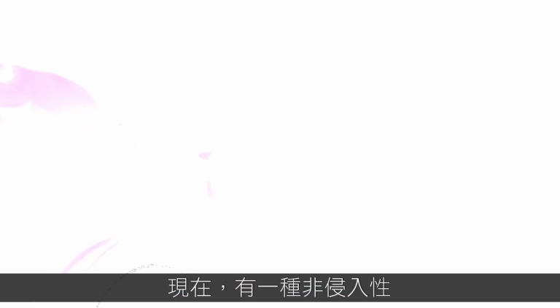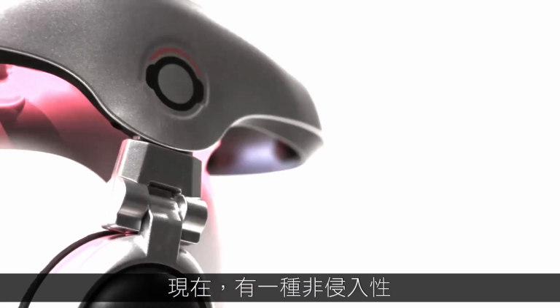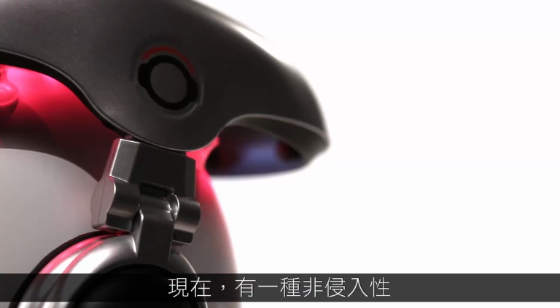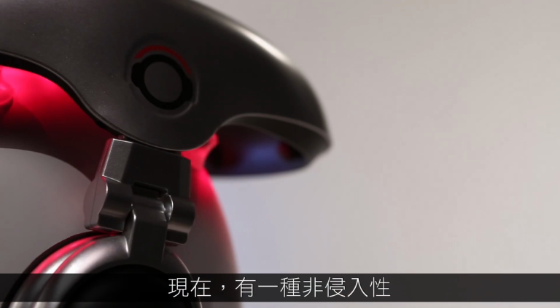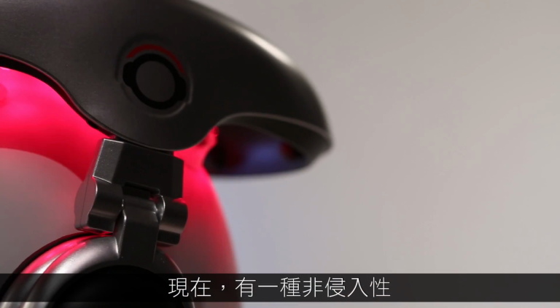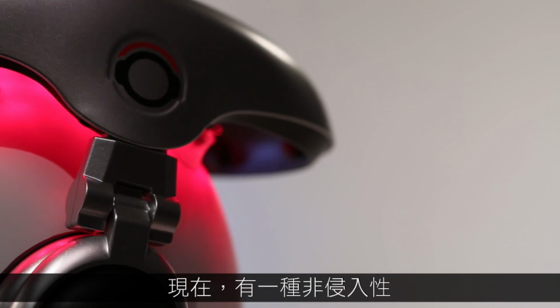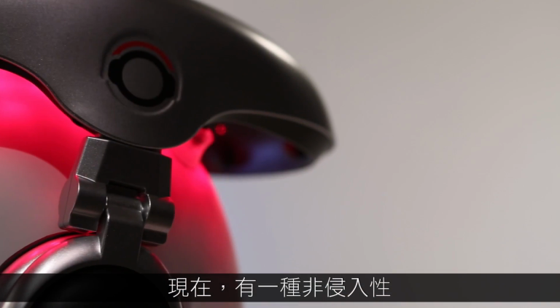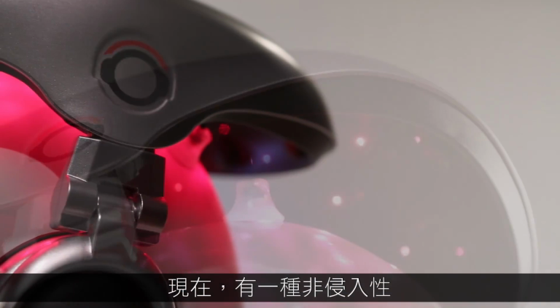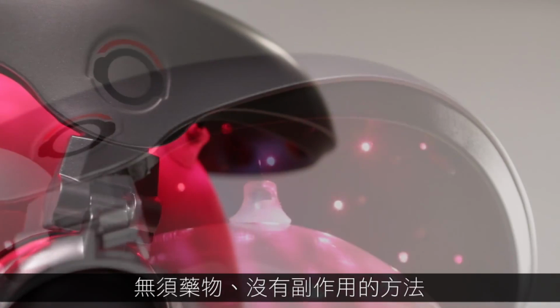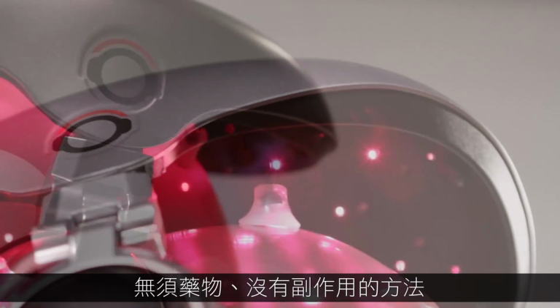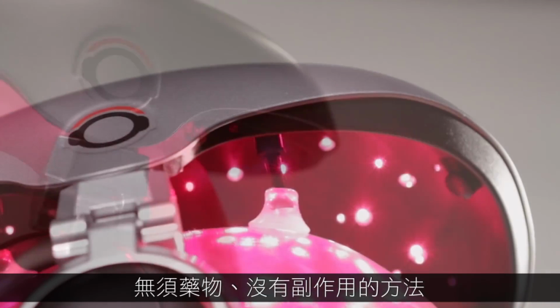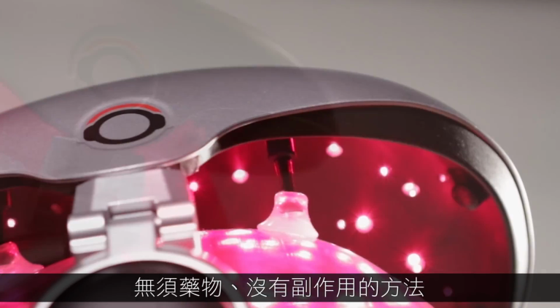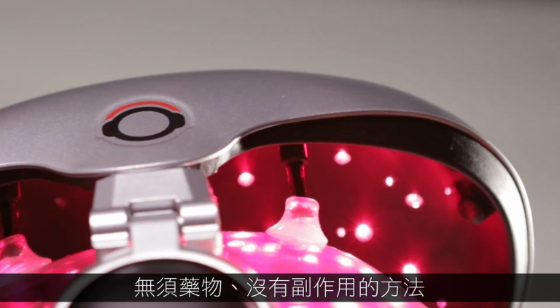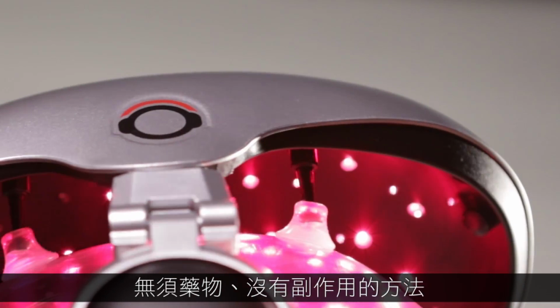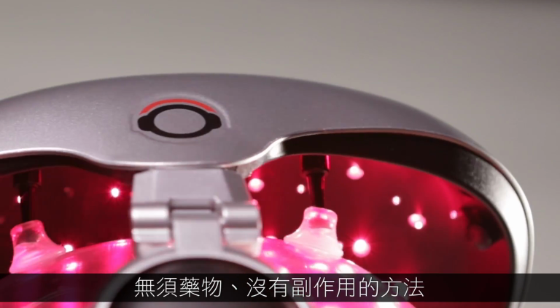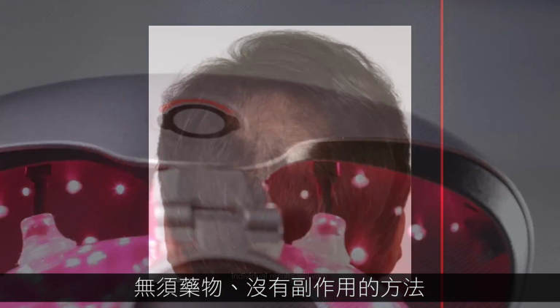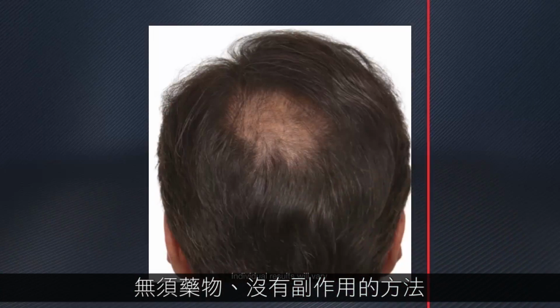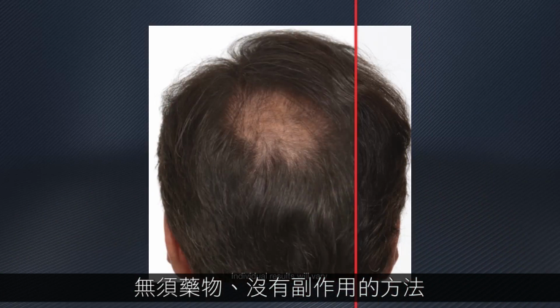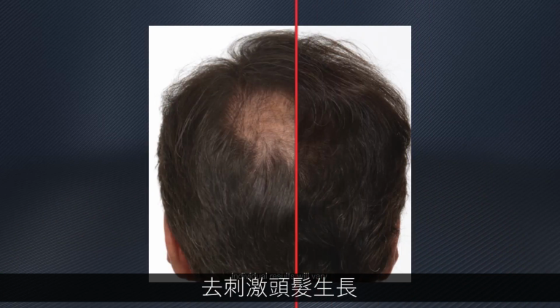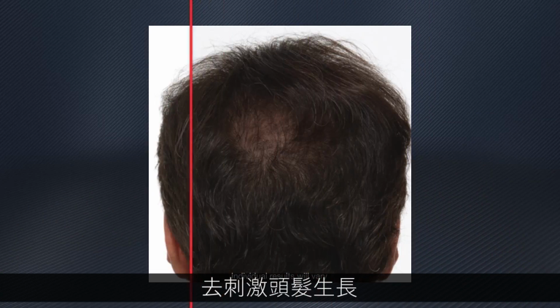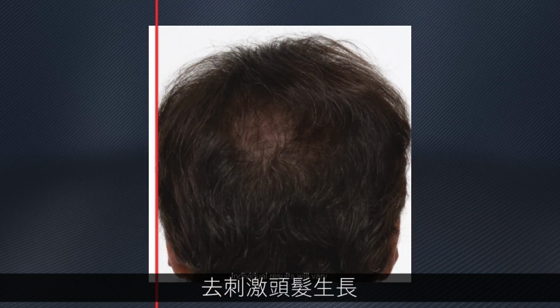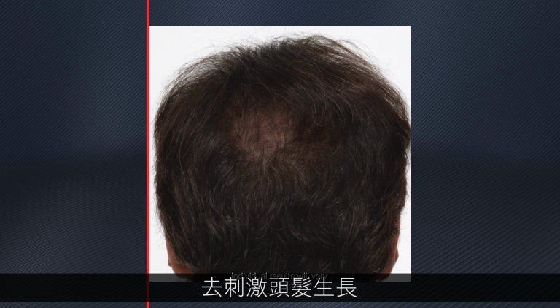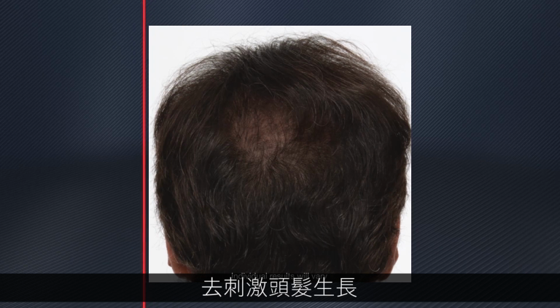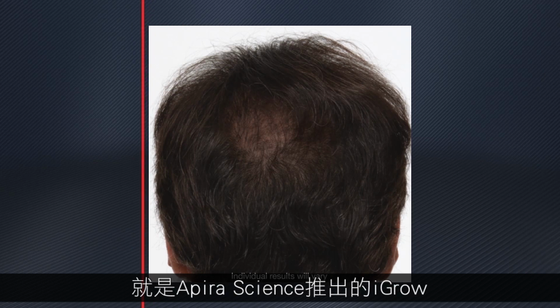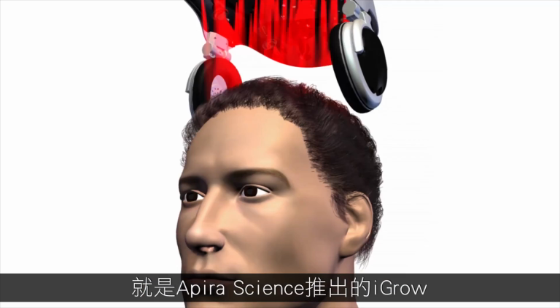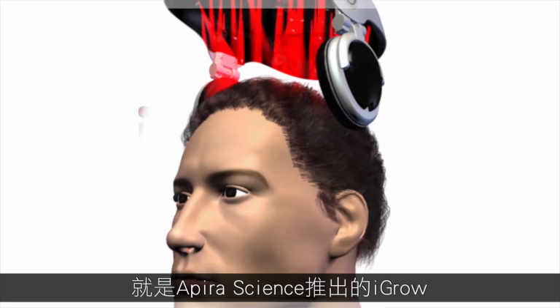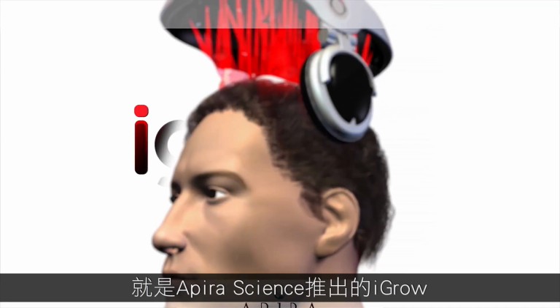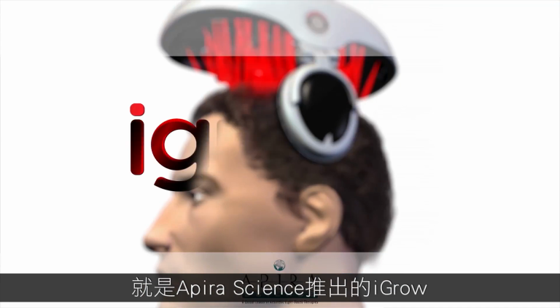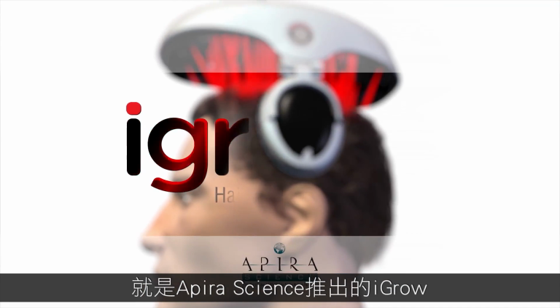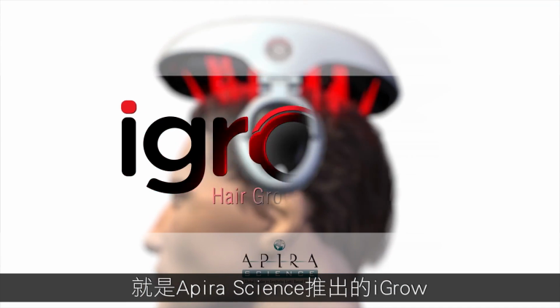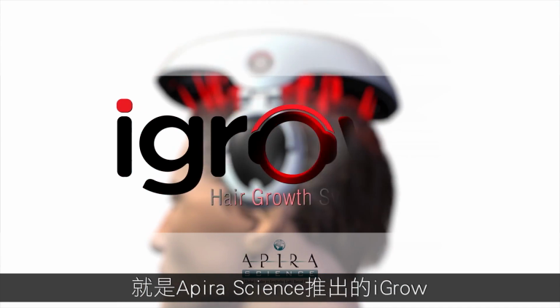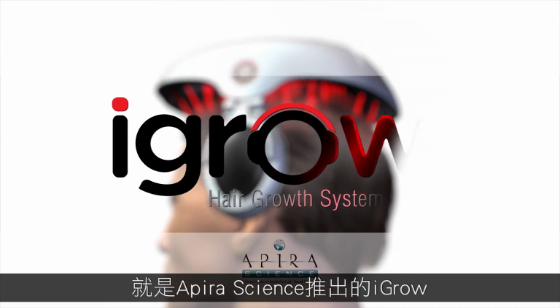Now, there is a non-invasive, drug-free, side-effect-free way to grow hair: the iGrow by Apira Science.